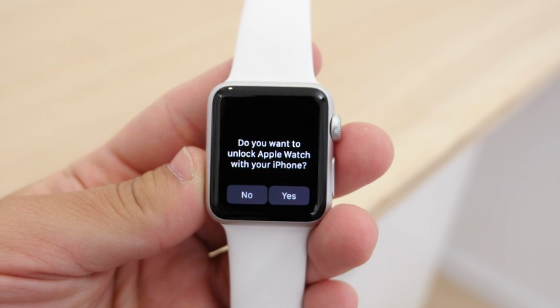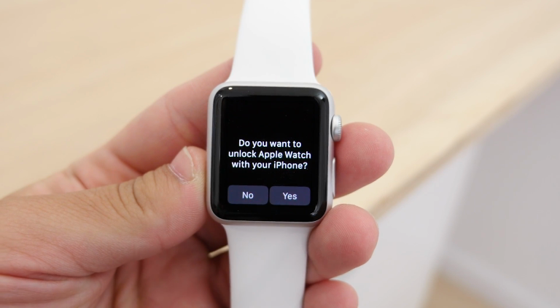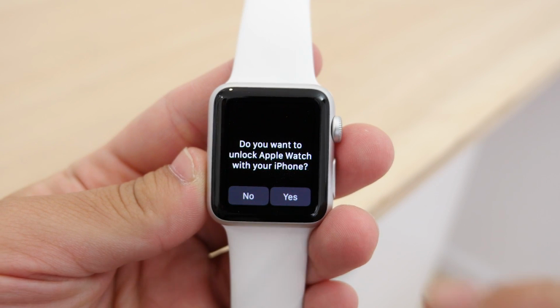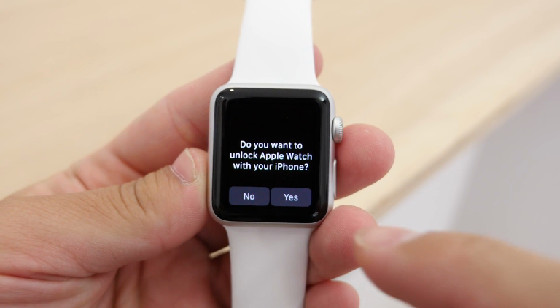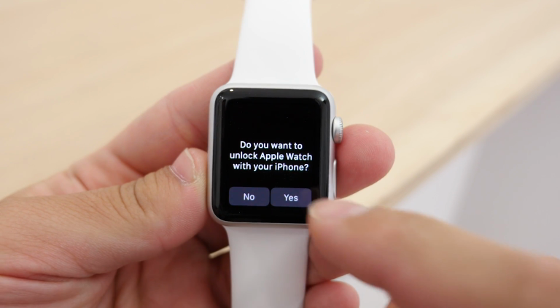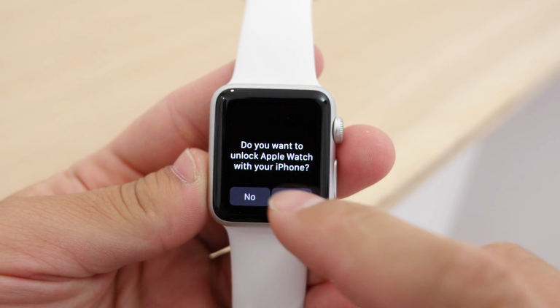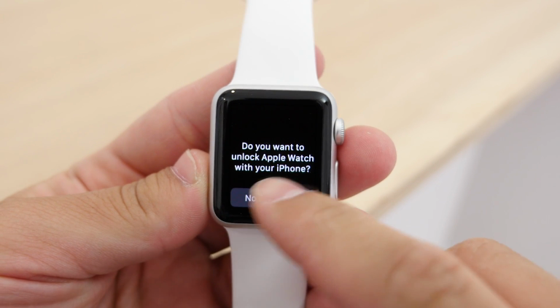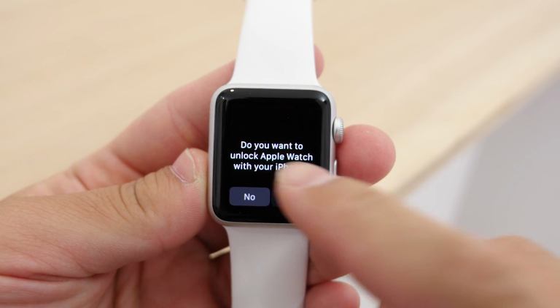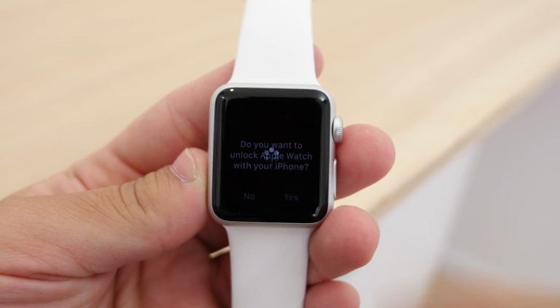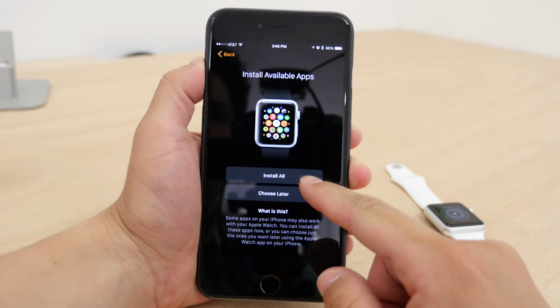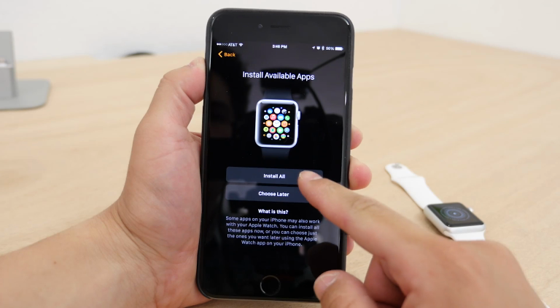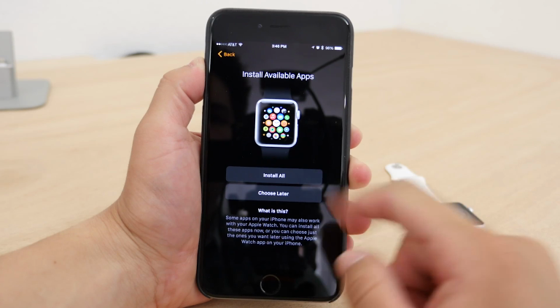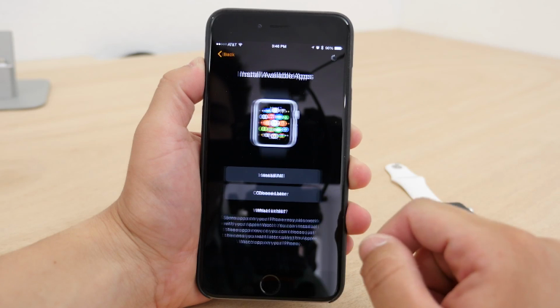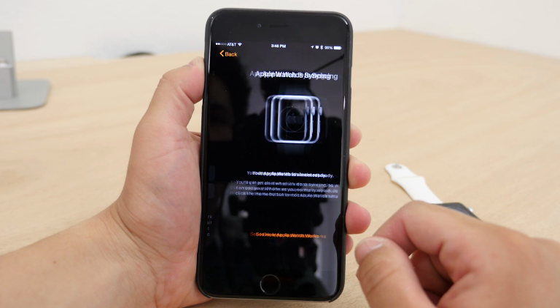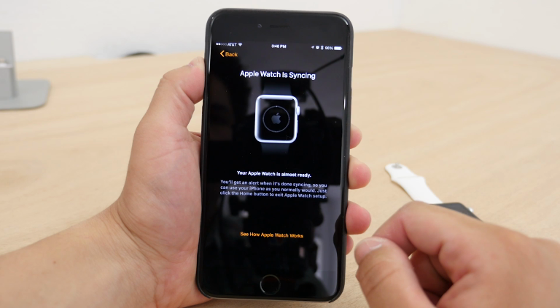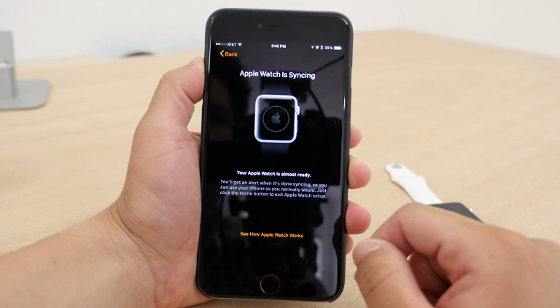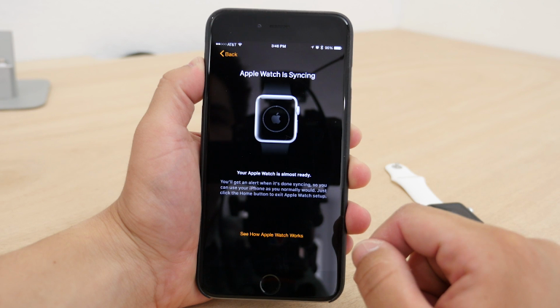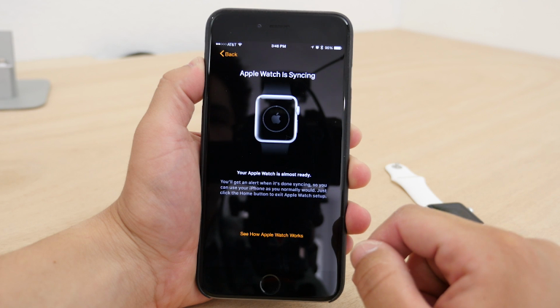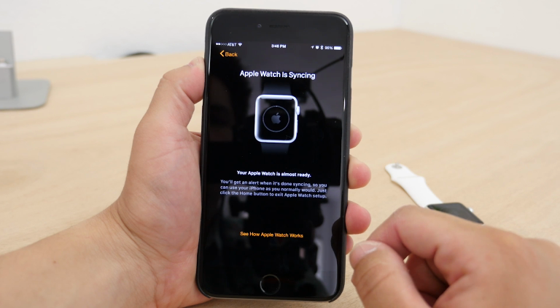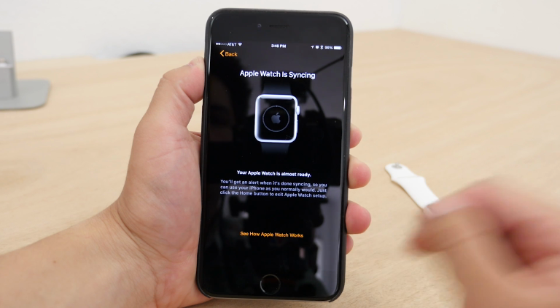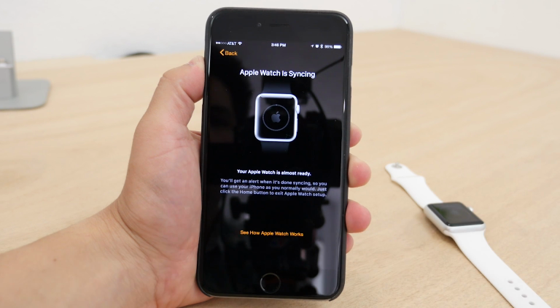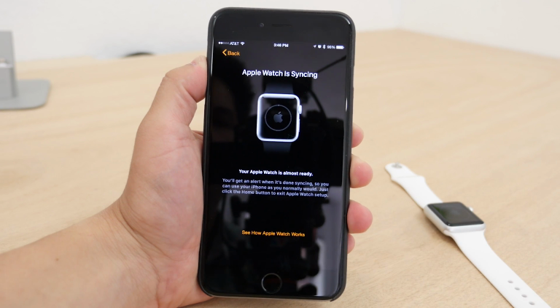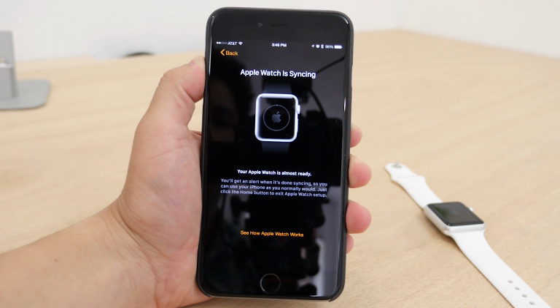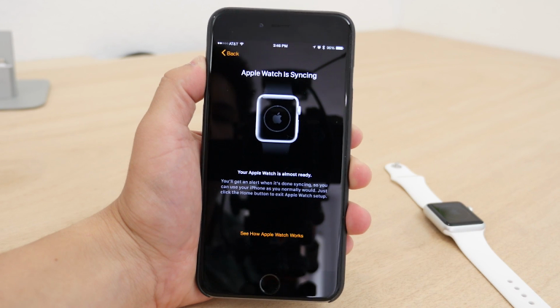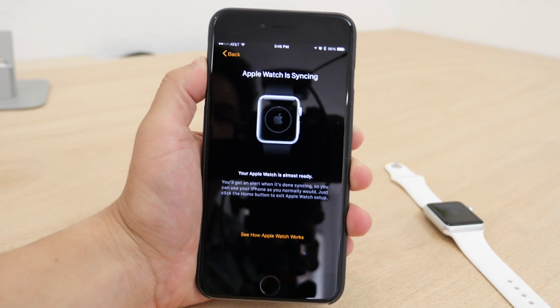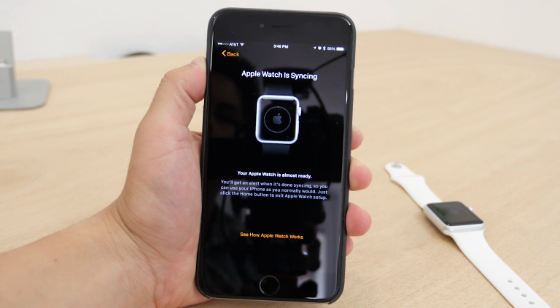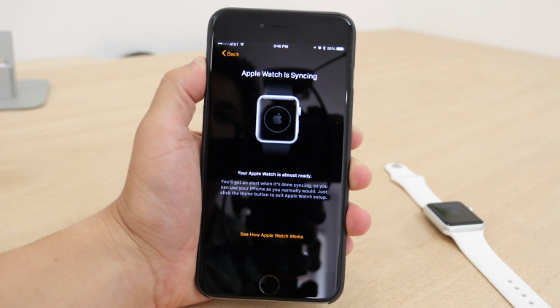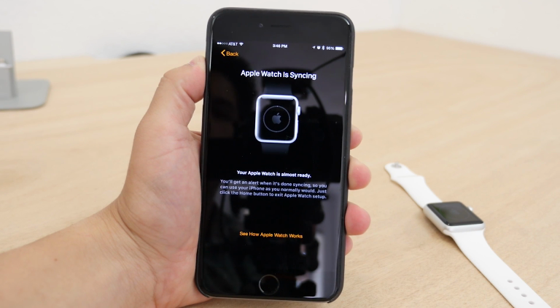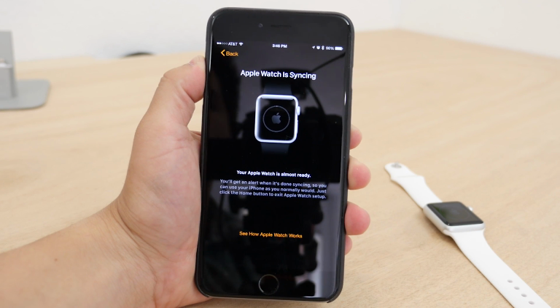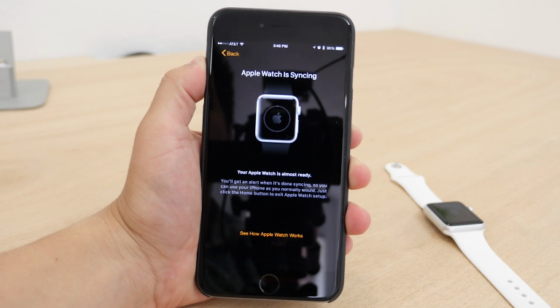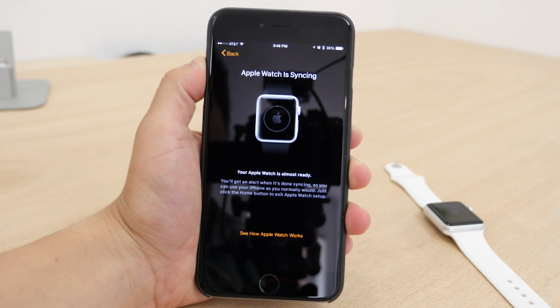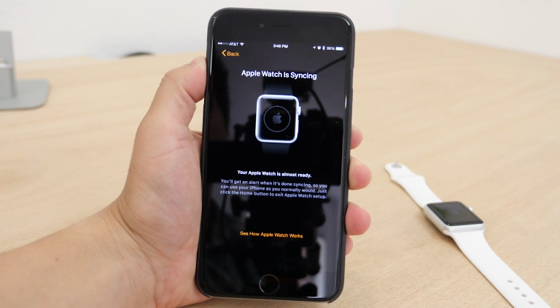Then you will be asked to install all of the apps that are available for the Apple Watch, or to just choose them later. Once you do that, it will start to sync everything over.